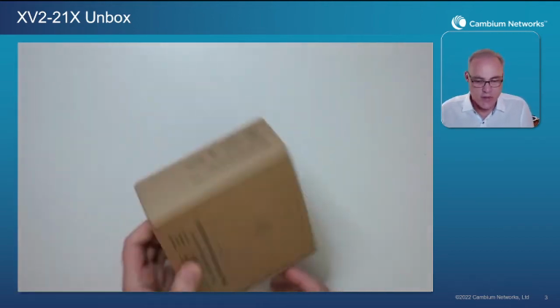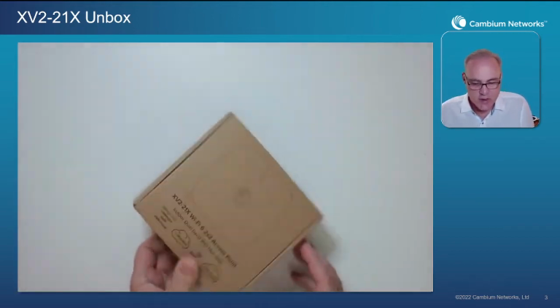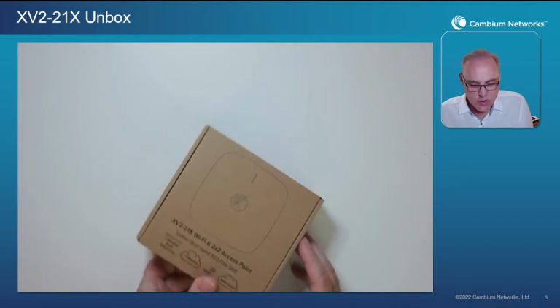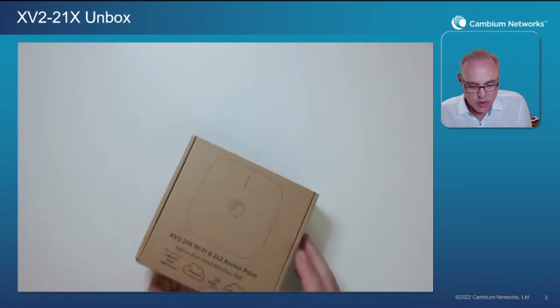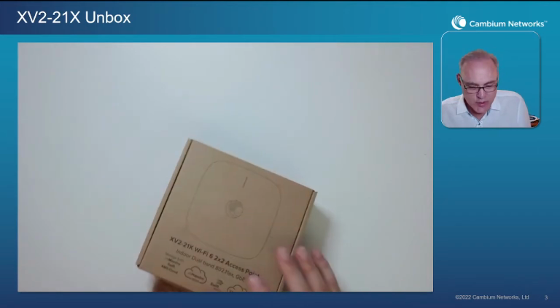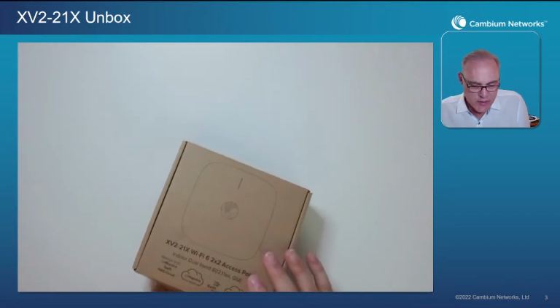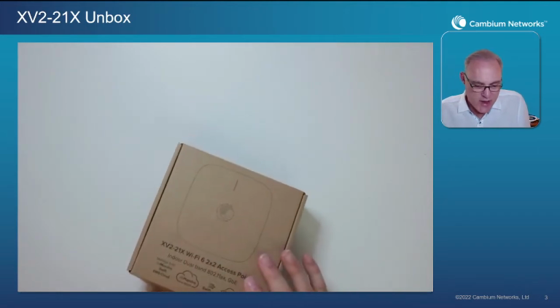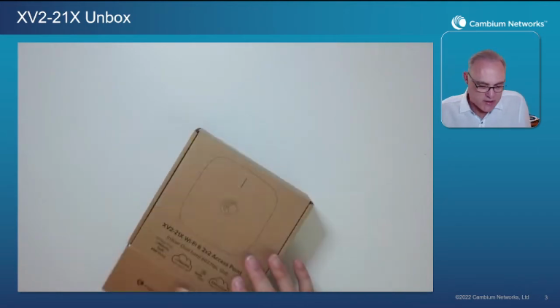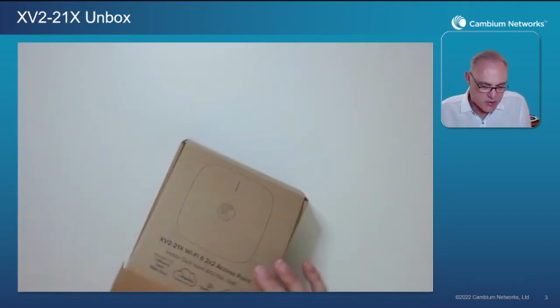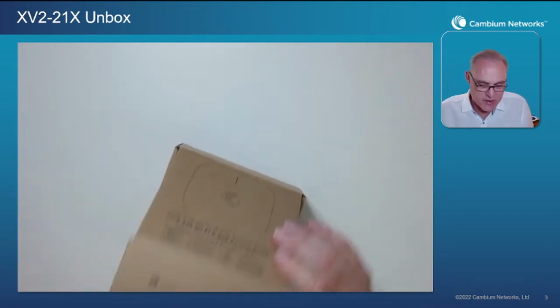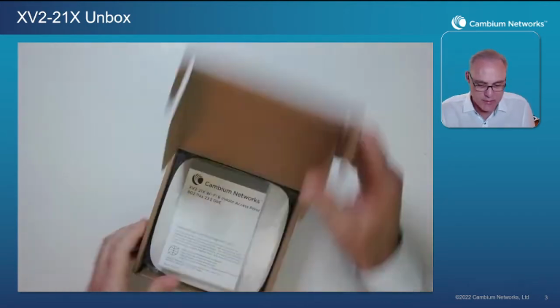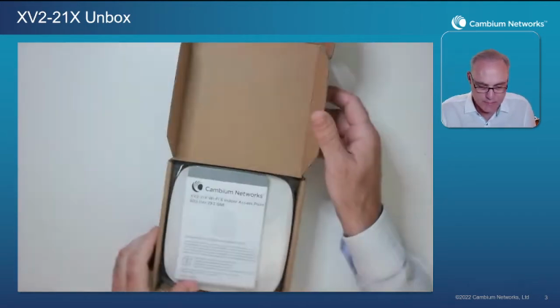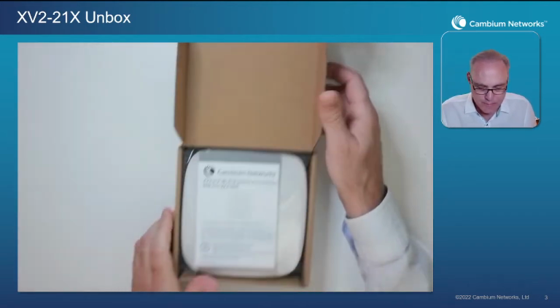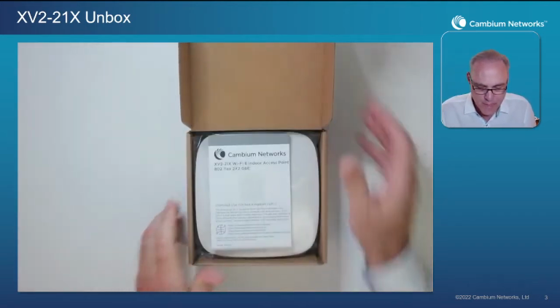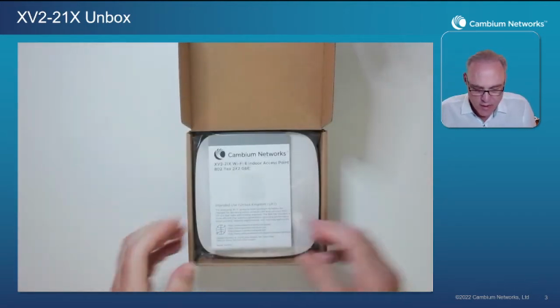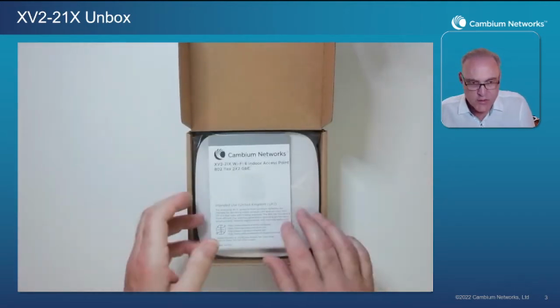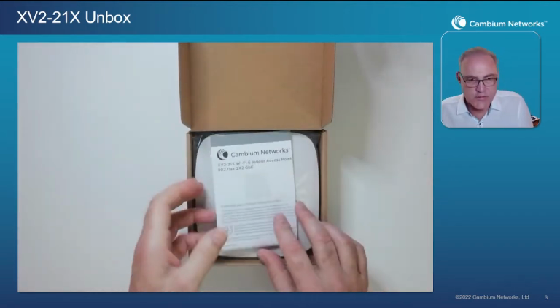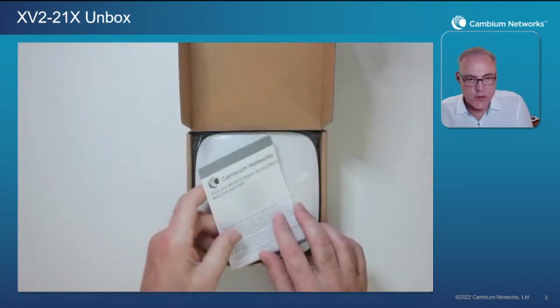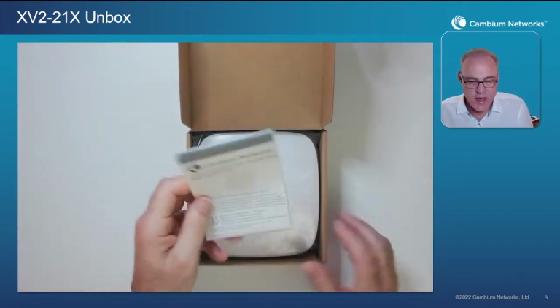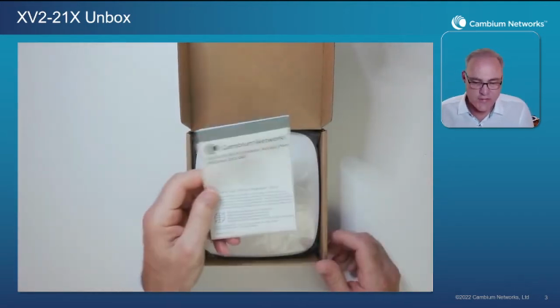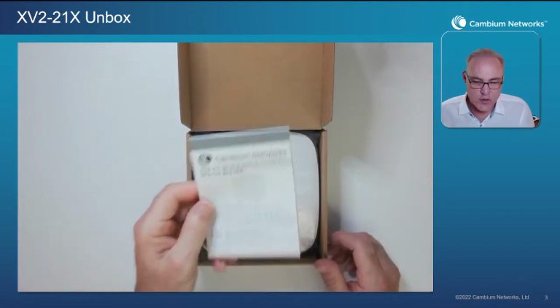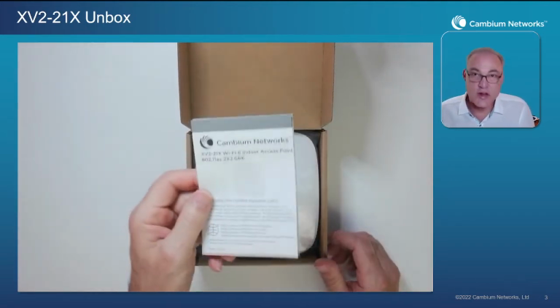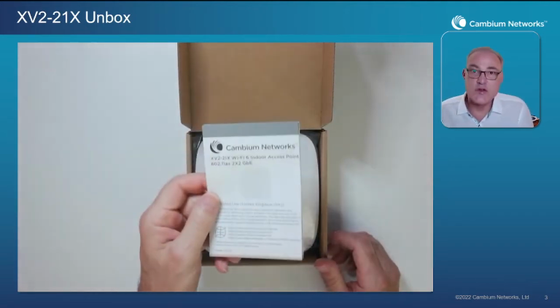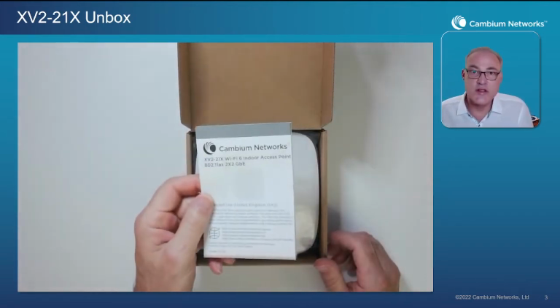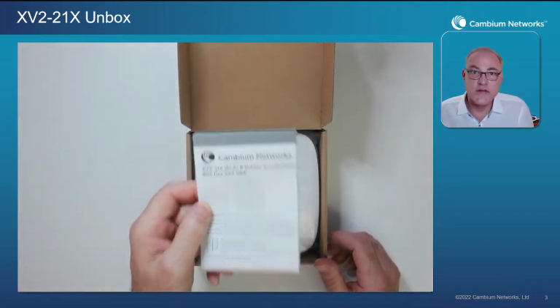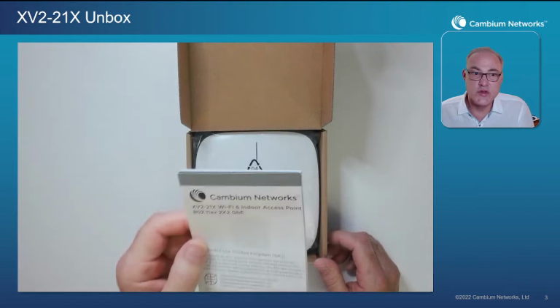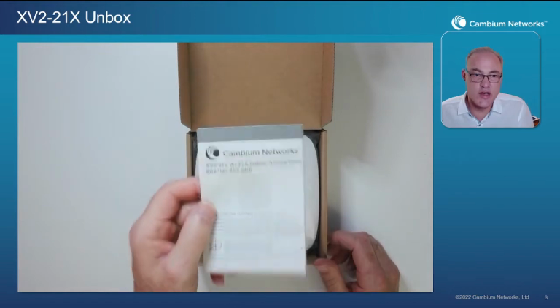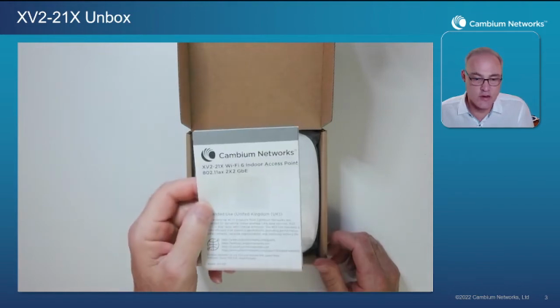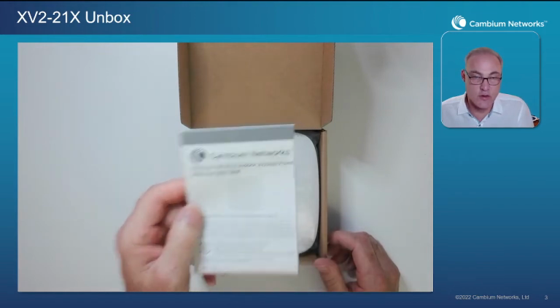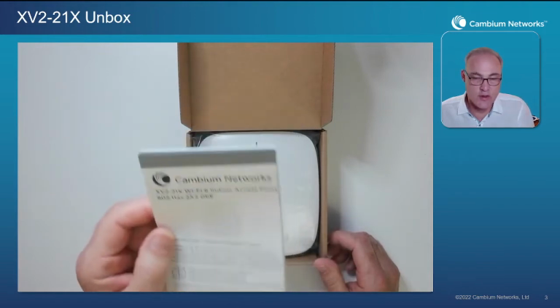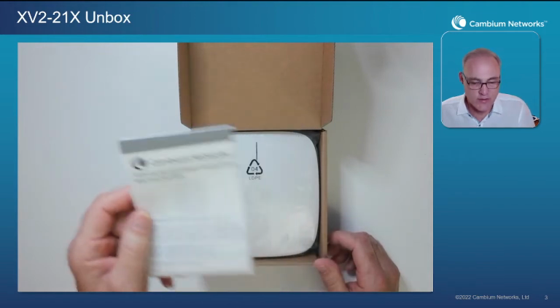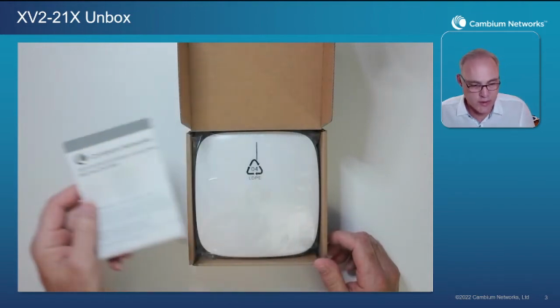Let's go ahead and open up the box and see what's inside. First of all, we have a regulatory leaflet.